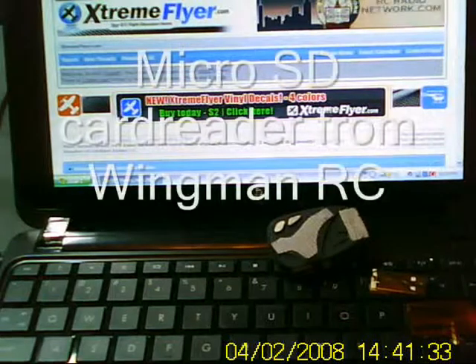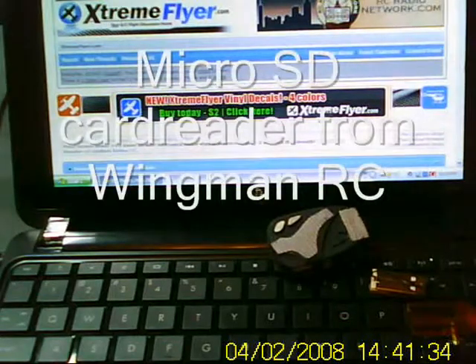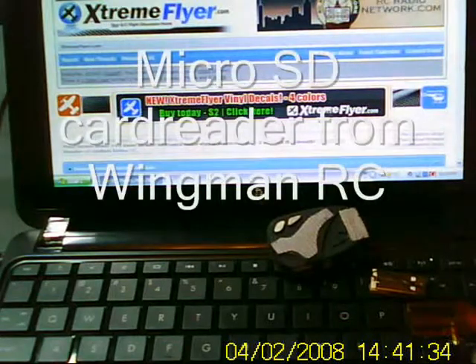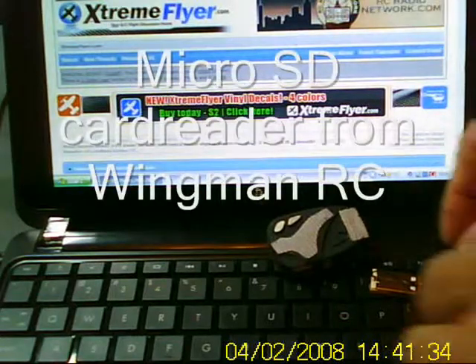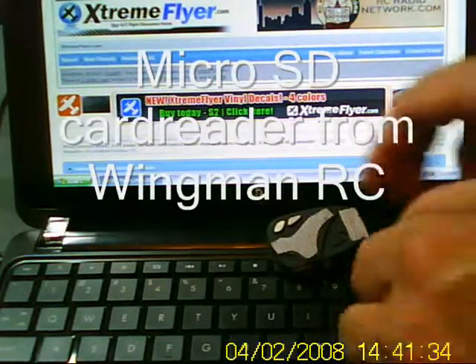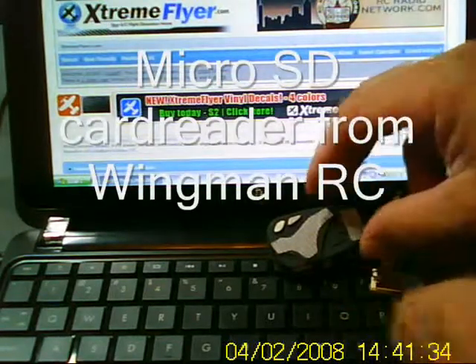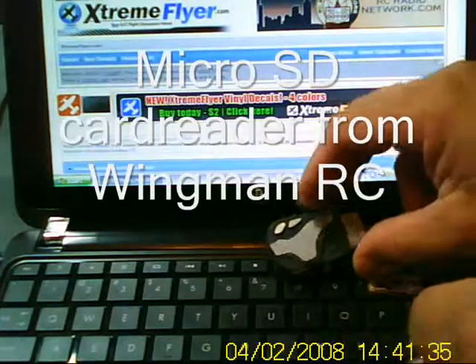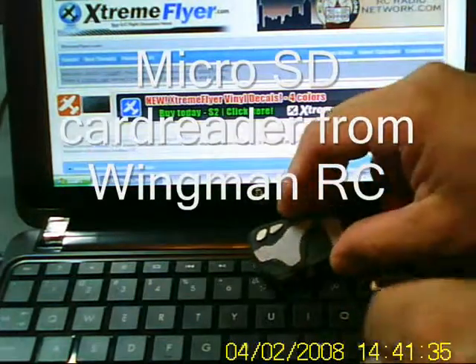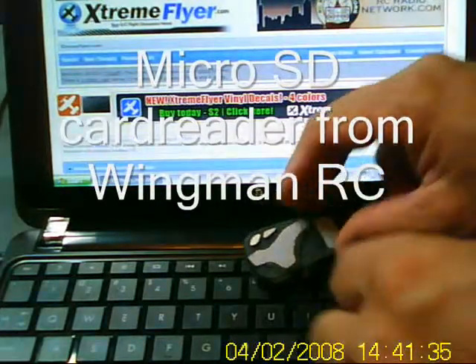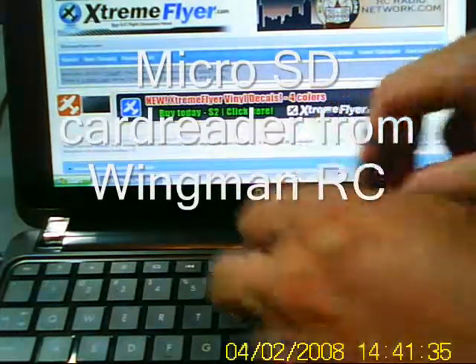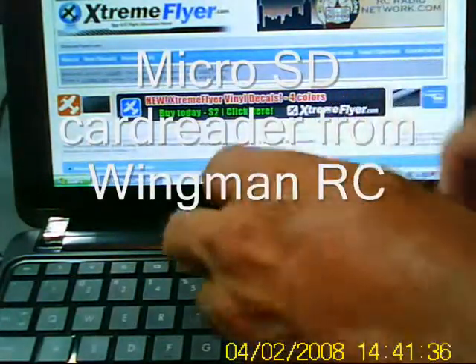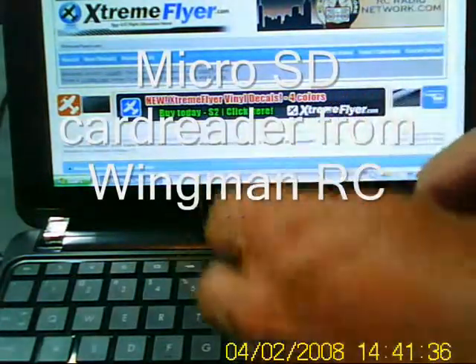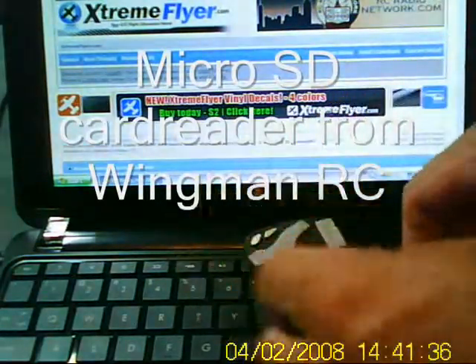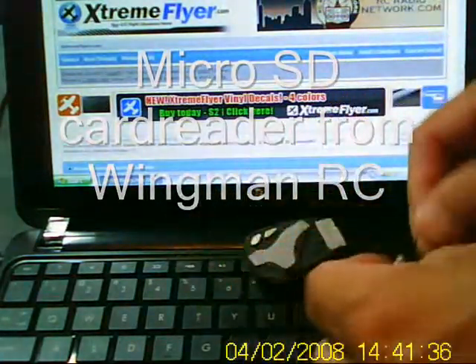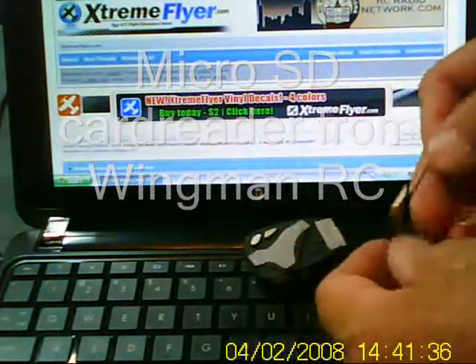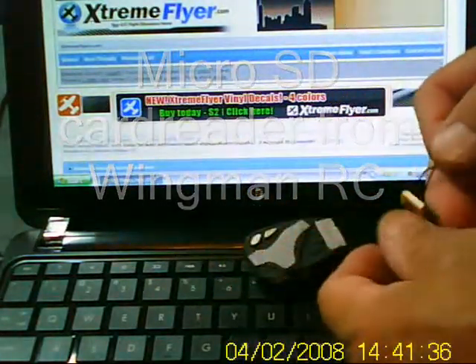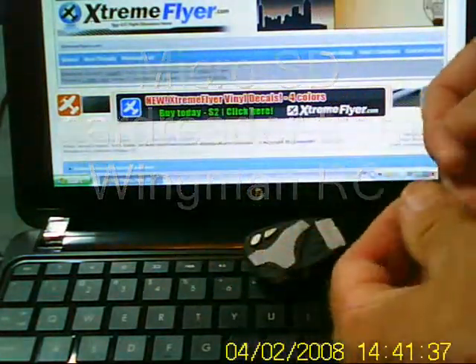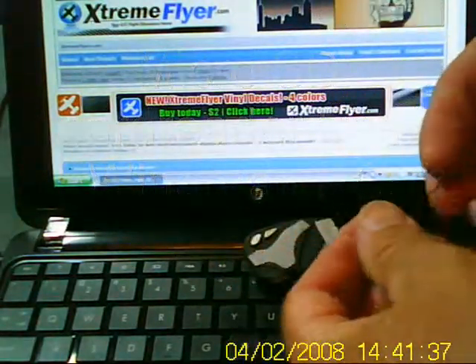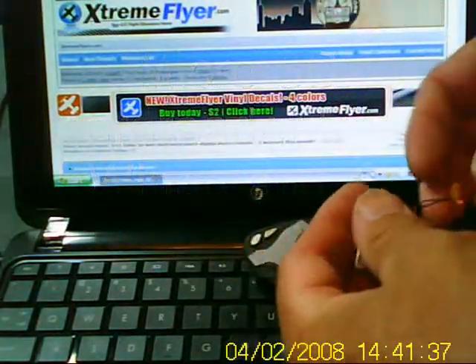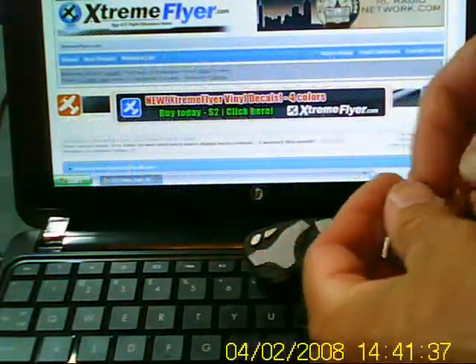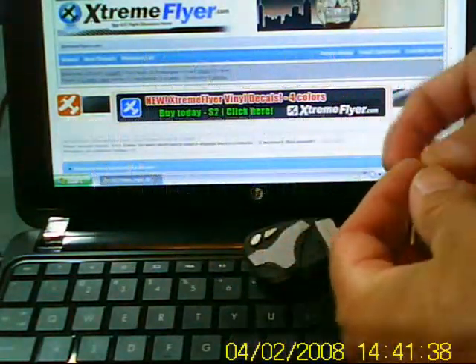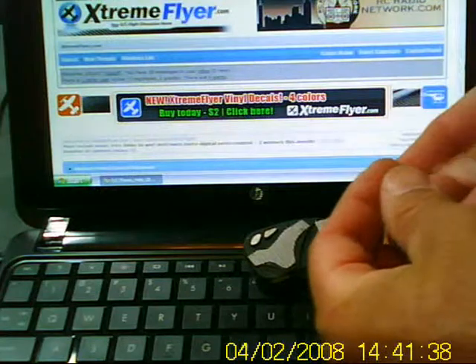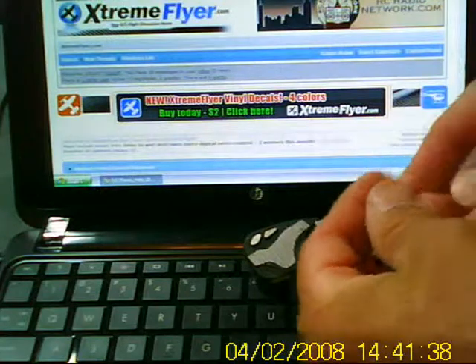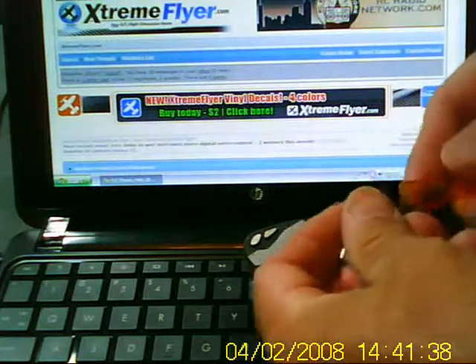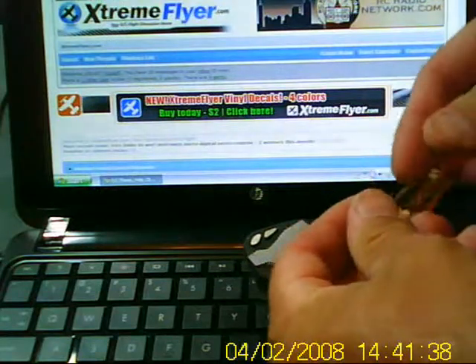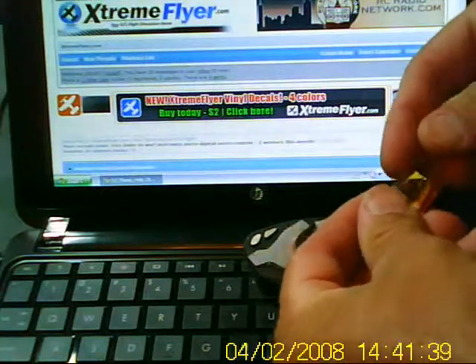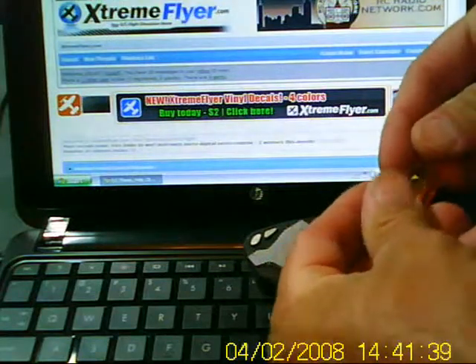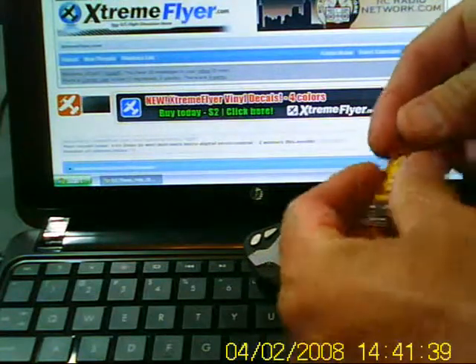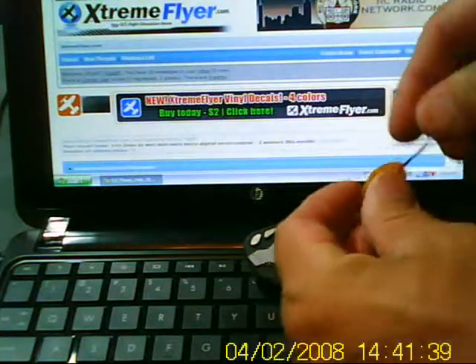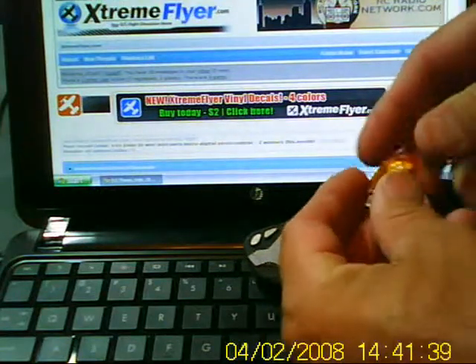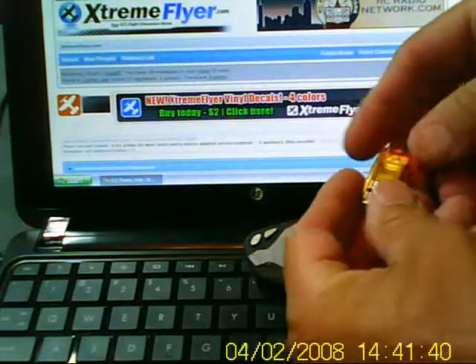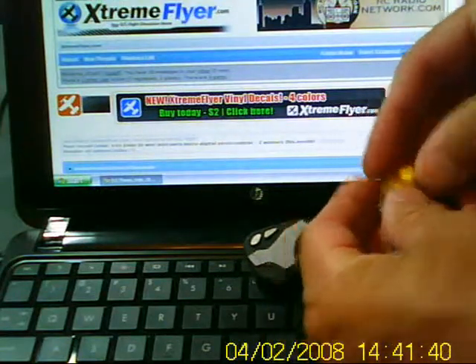Hi everybody, this is Mike from Wingman RC. Today I'm going to show you how to use this little mini SD card reader.